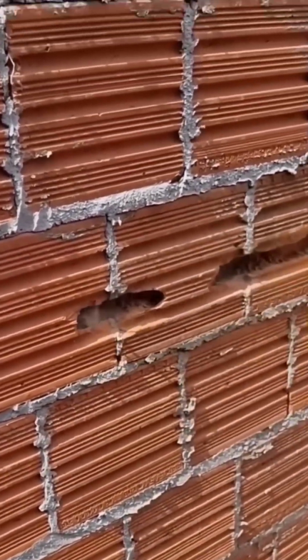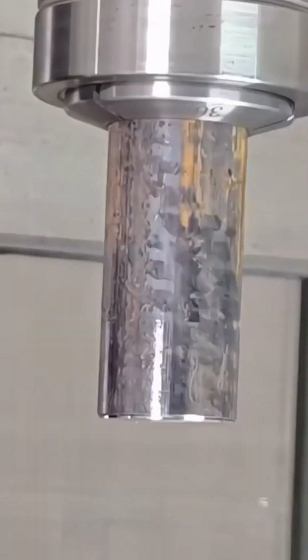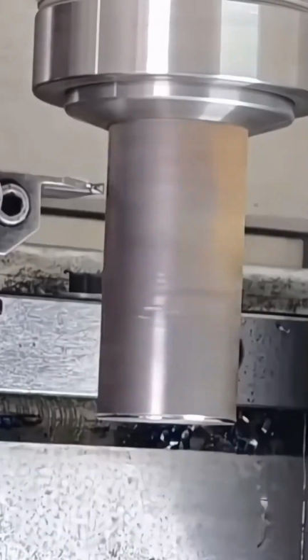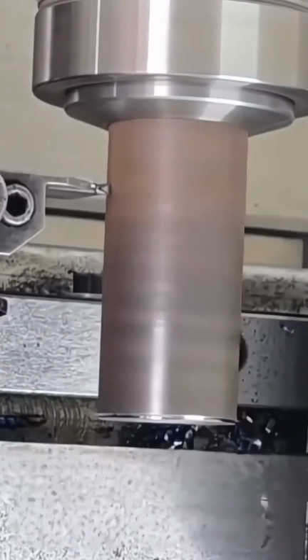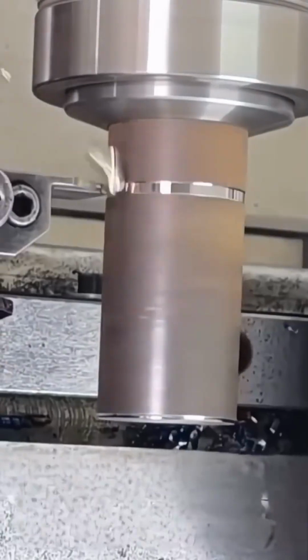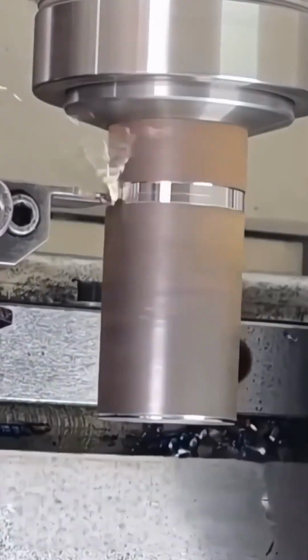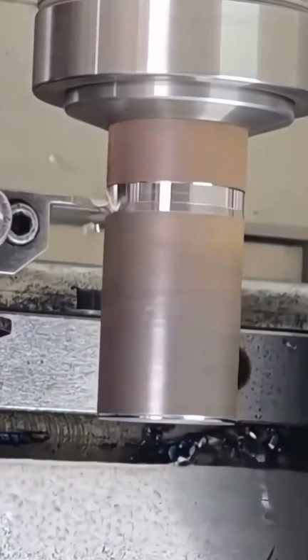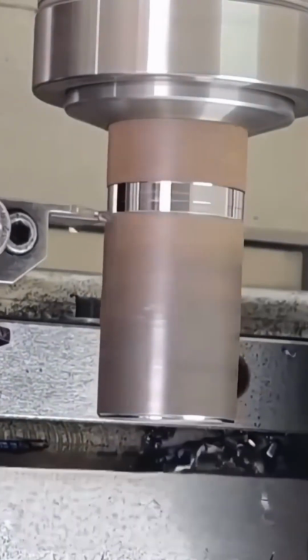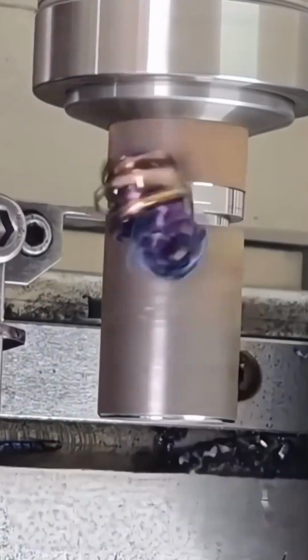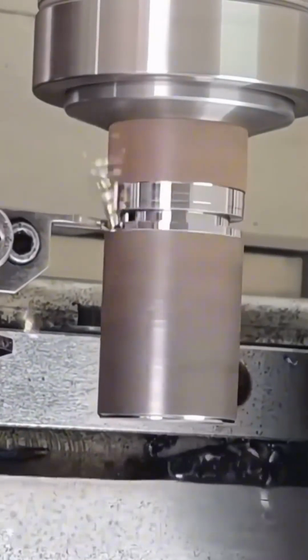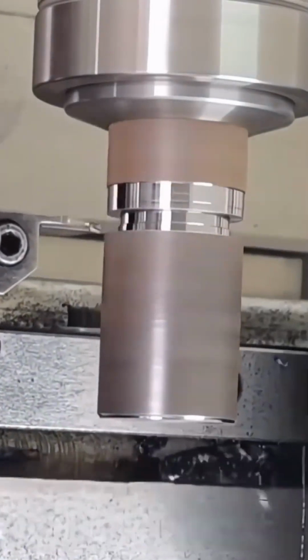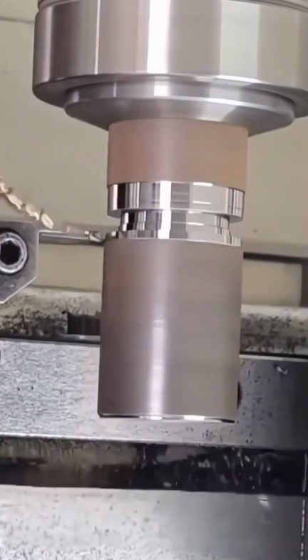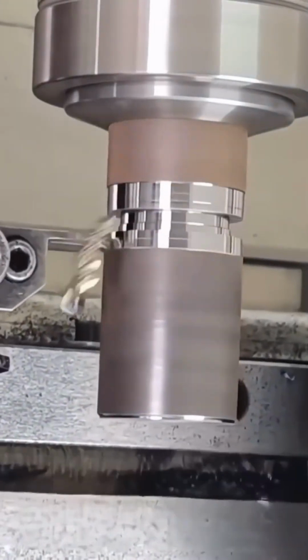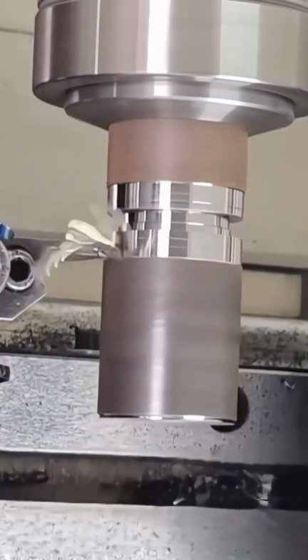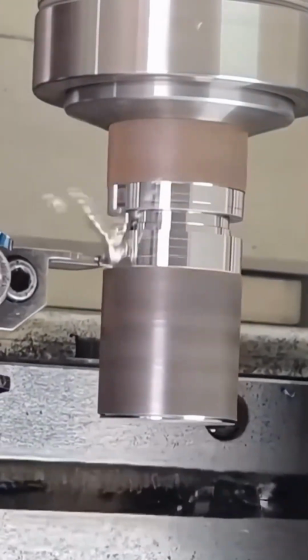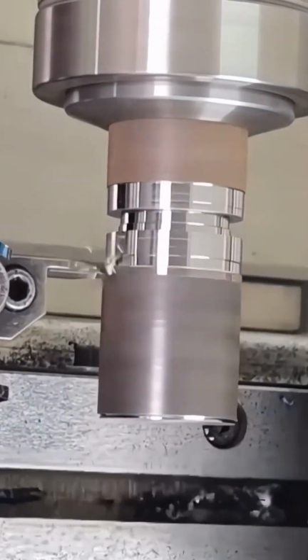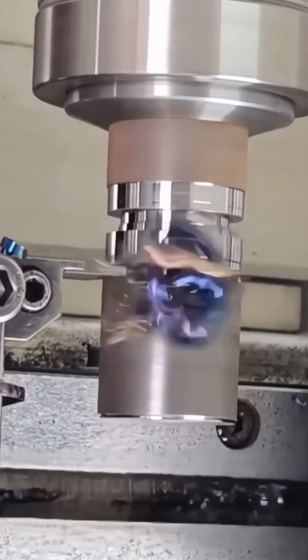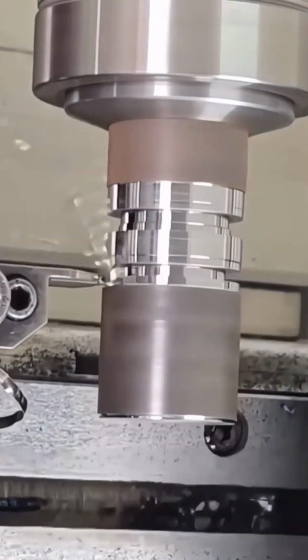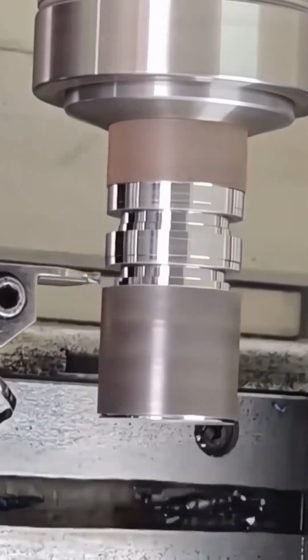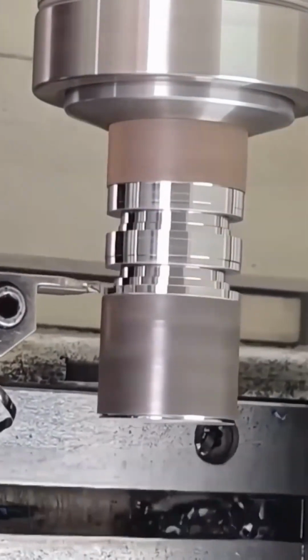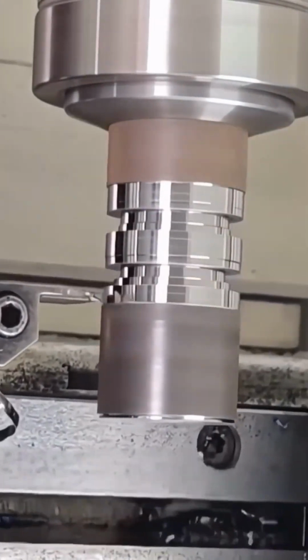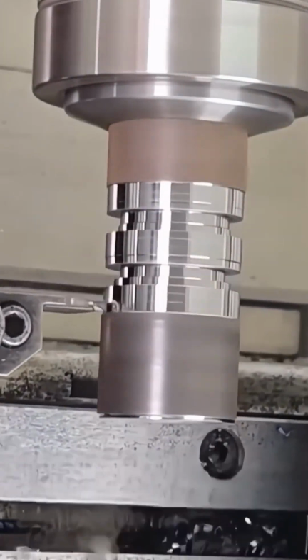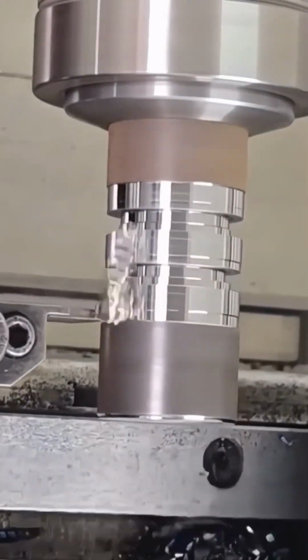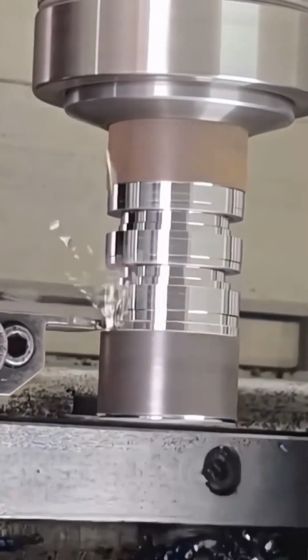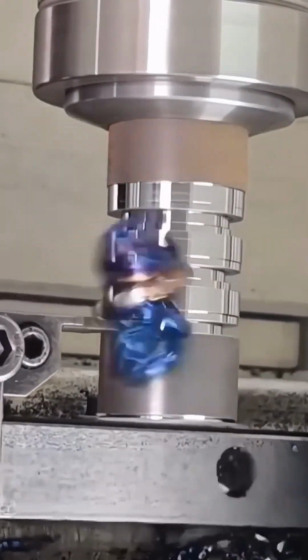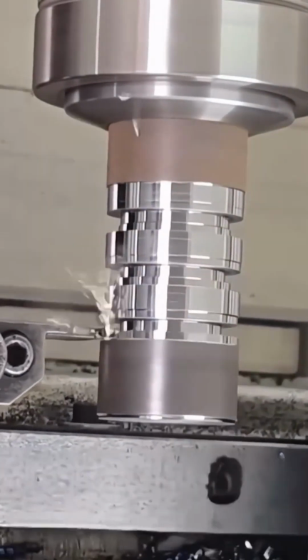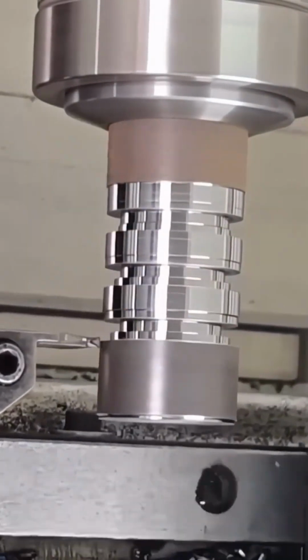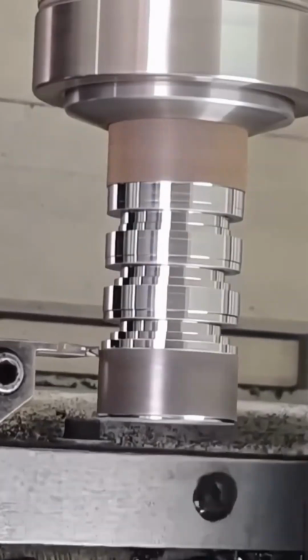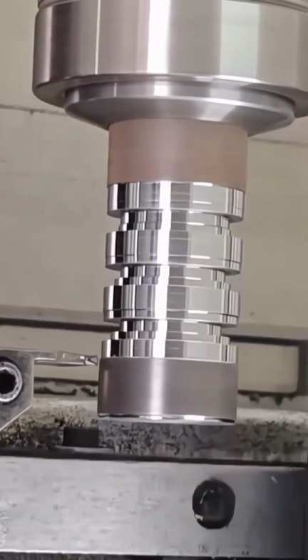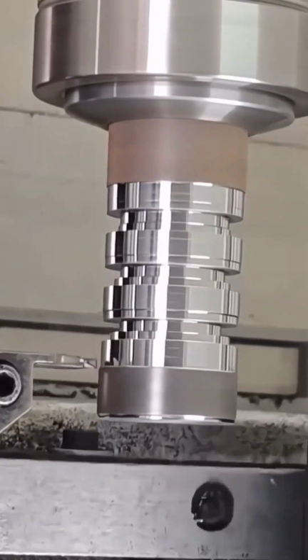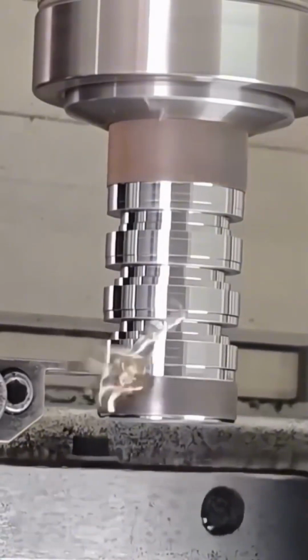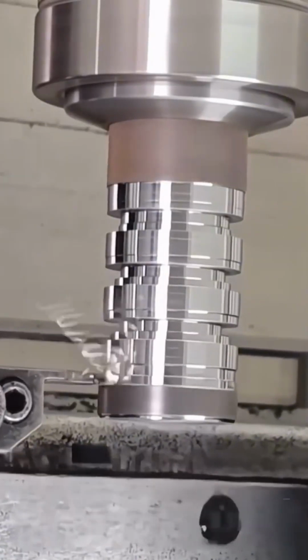Metal spins under a cutting tool, slowly transforming into a perfect geometric shape with flawless edges.